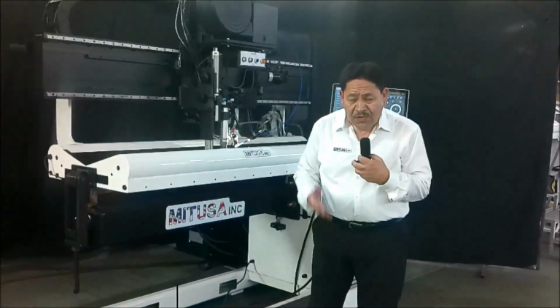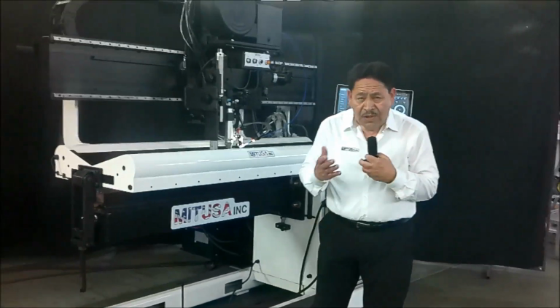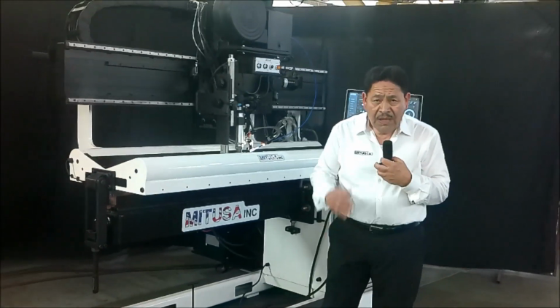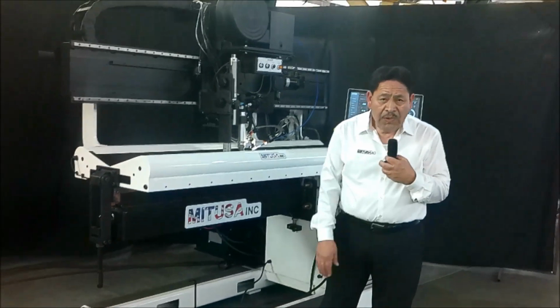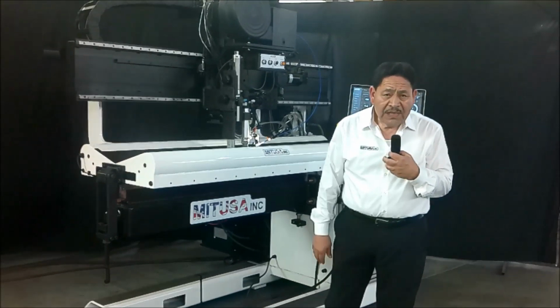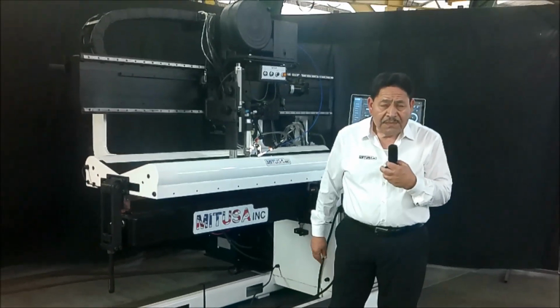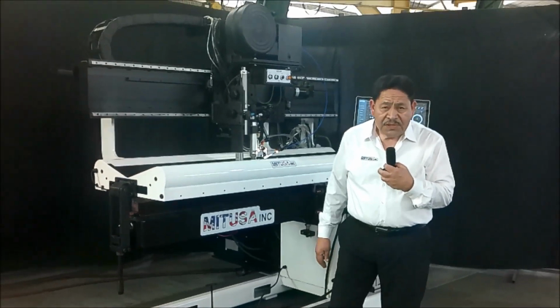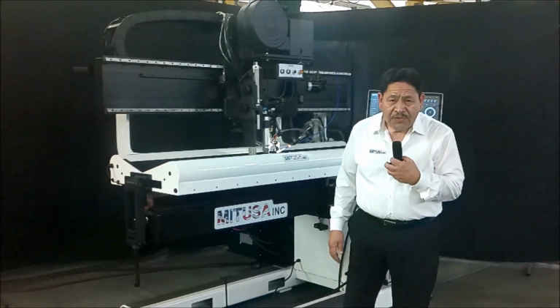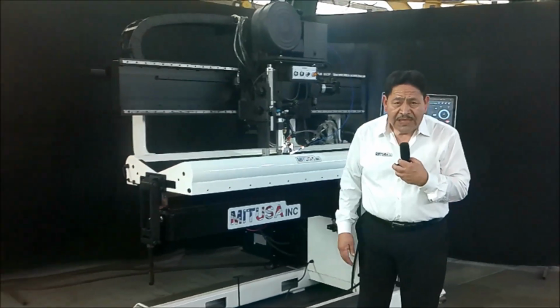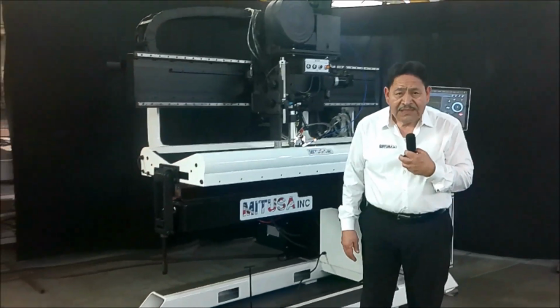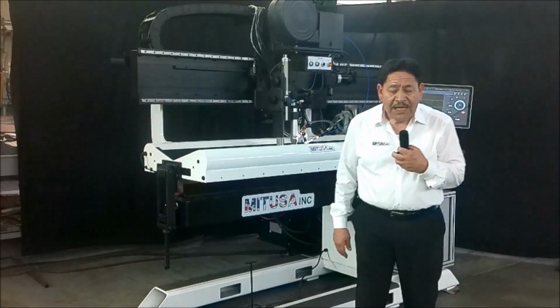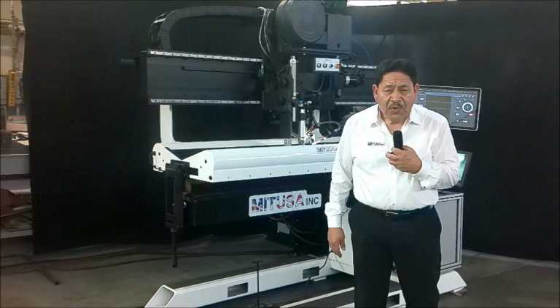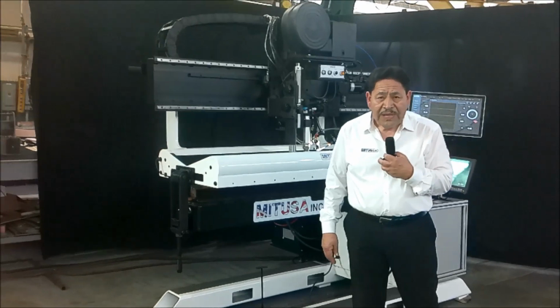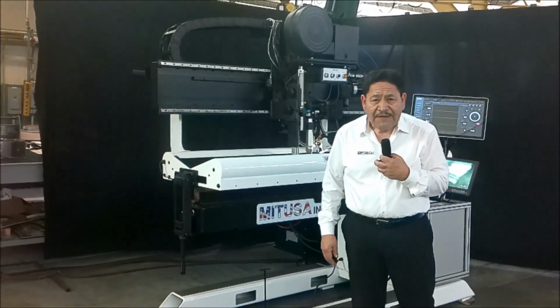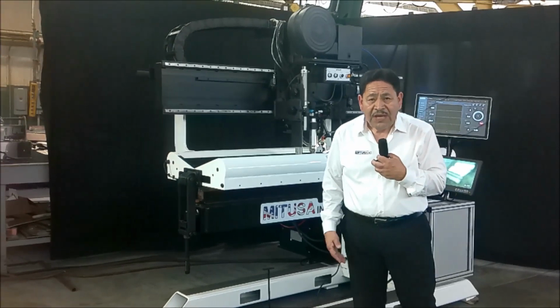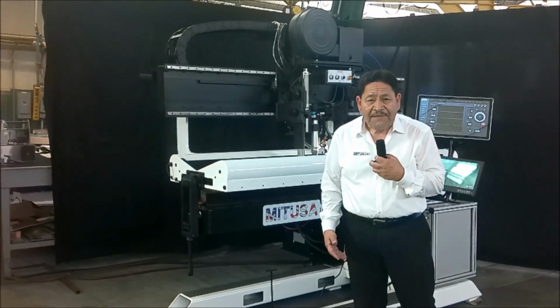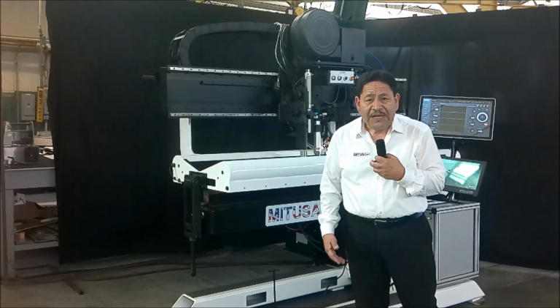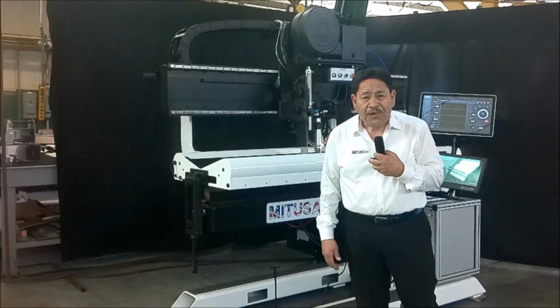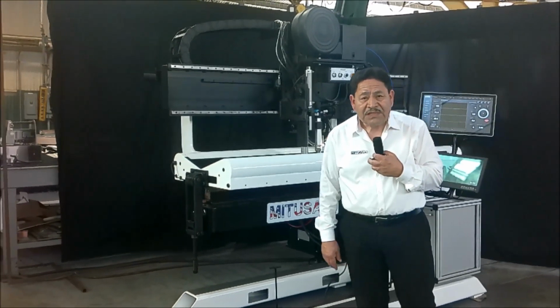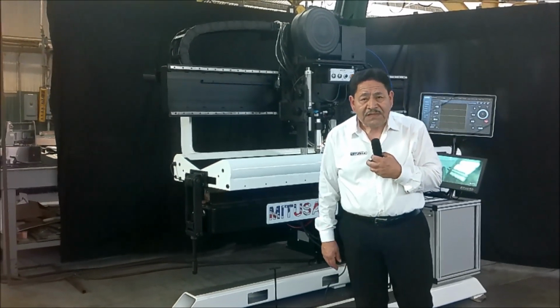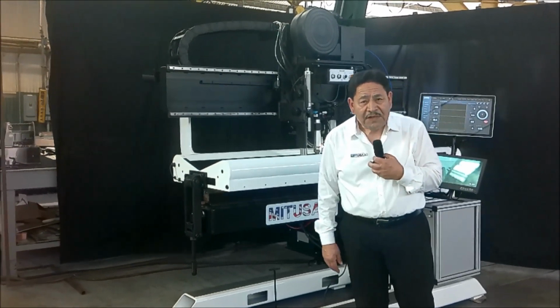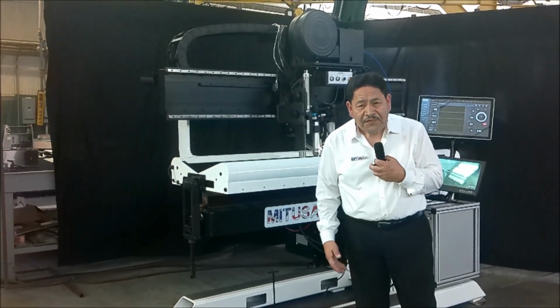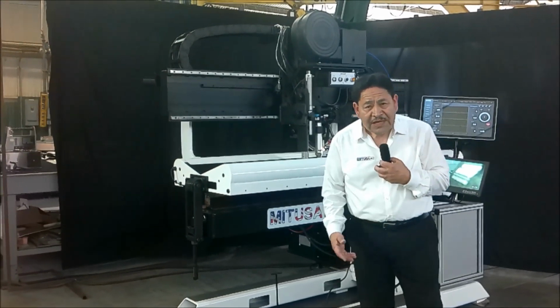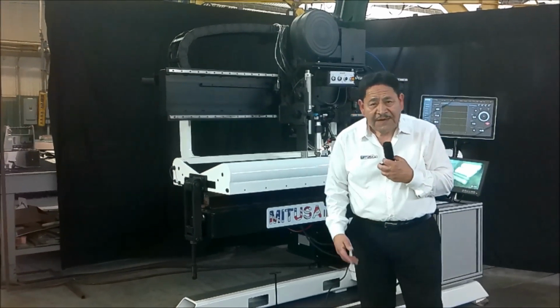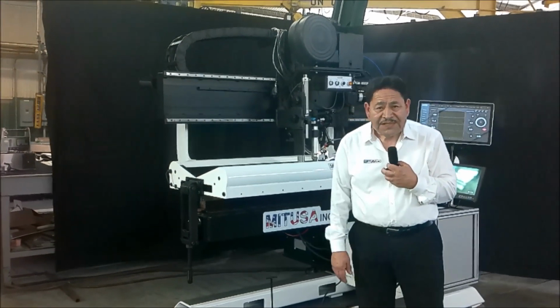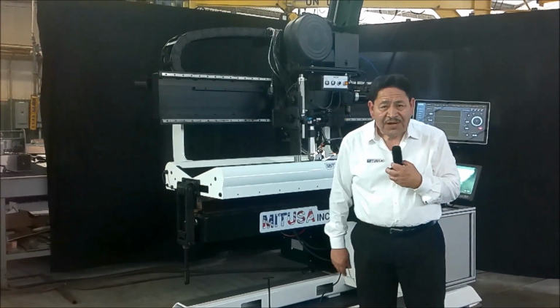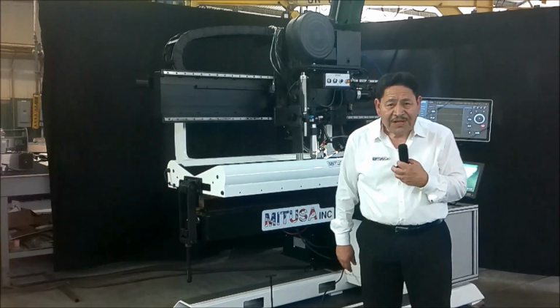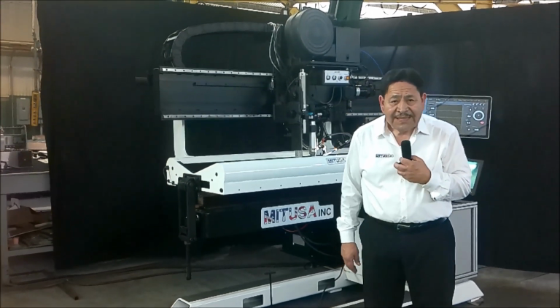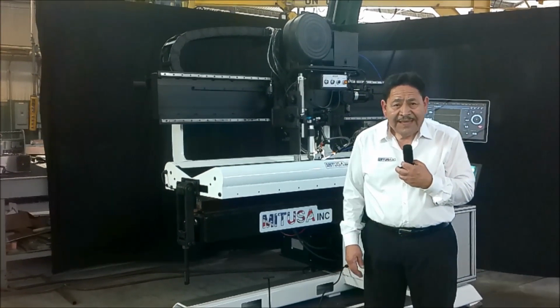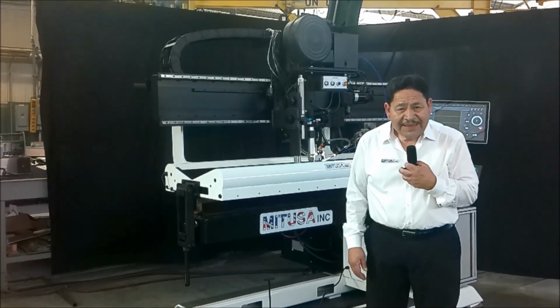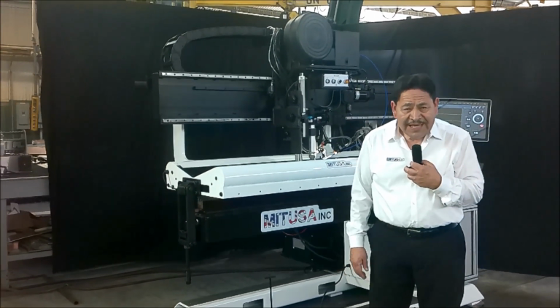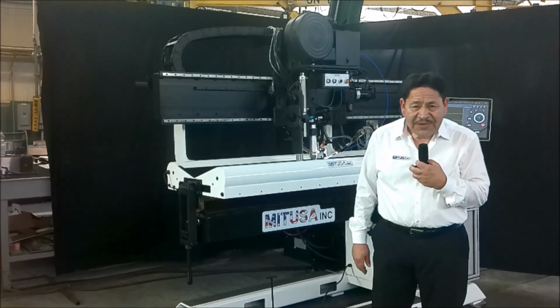So I wanted to demonstrate this to you and we'll go ahead and finish out this video showing you the weld process taking place. Welcome to this demo, and if you have any questions feel free to give us a call. Thank you.